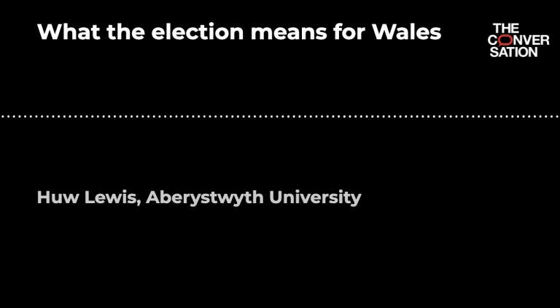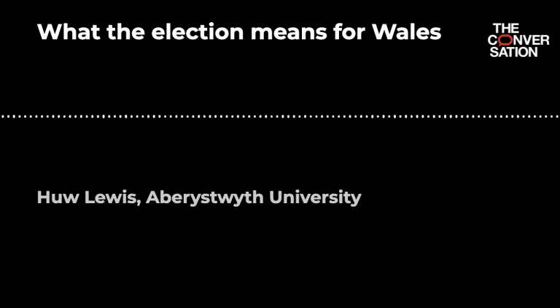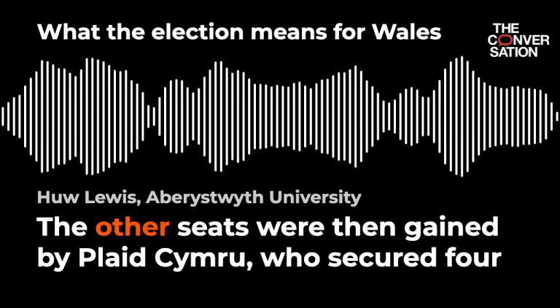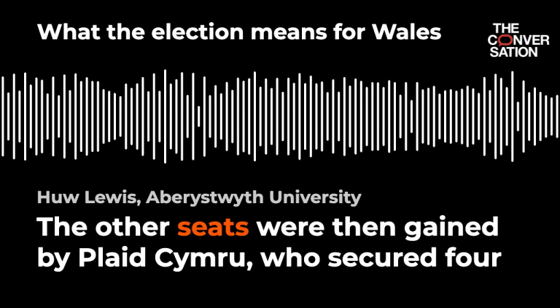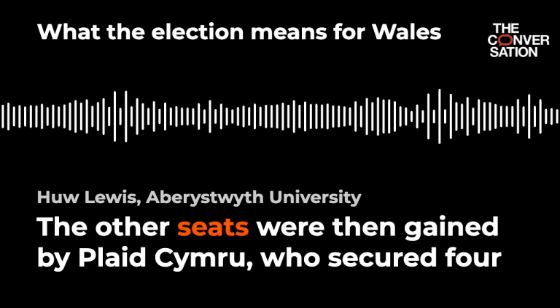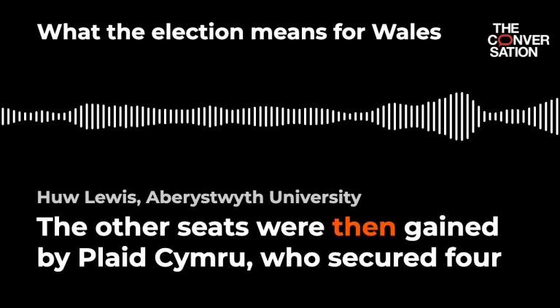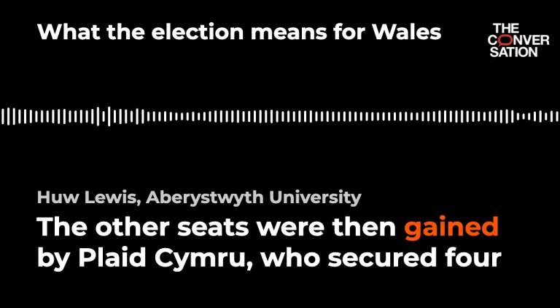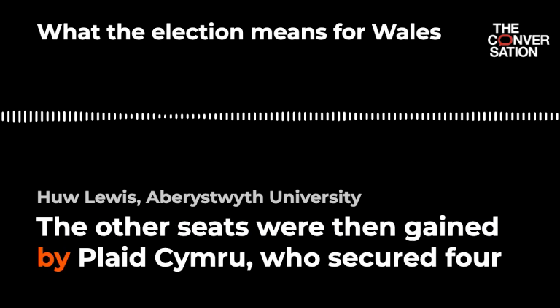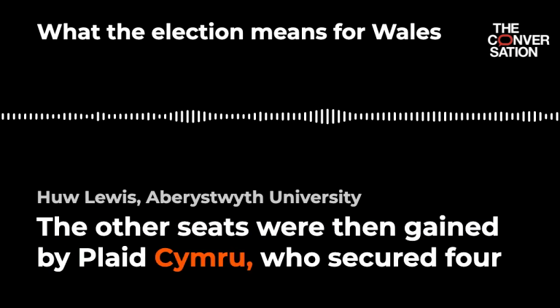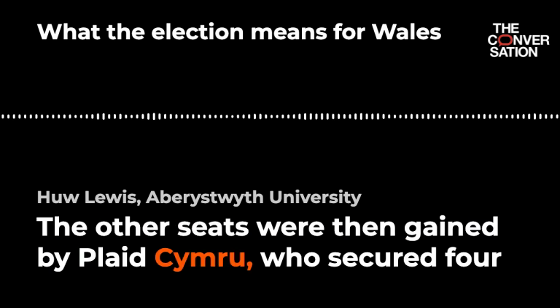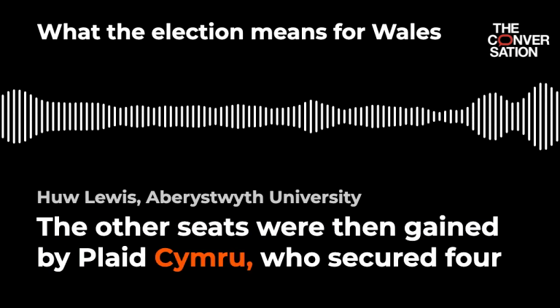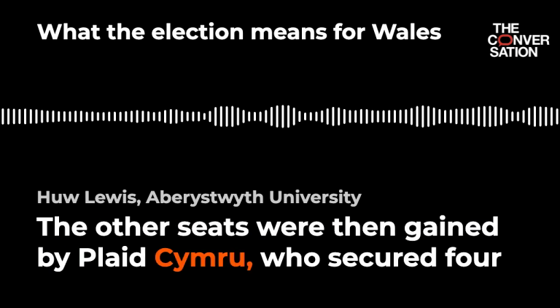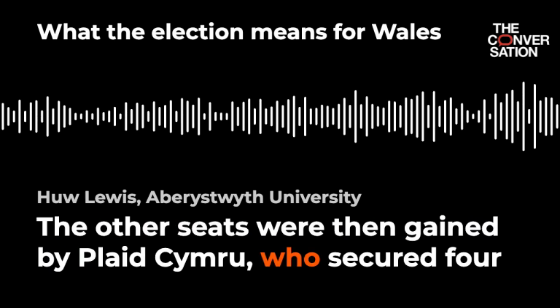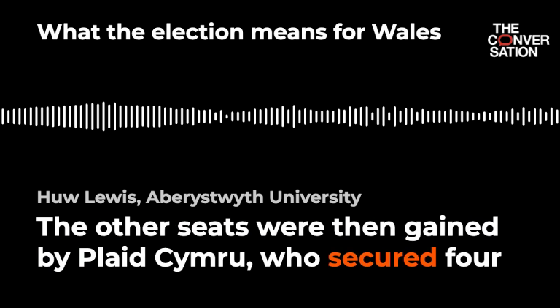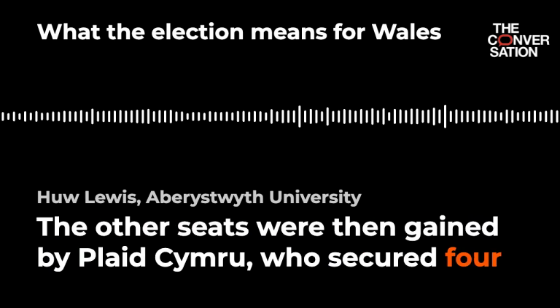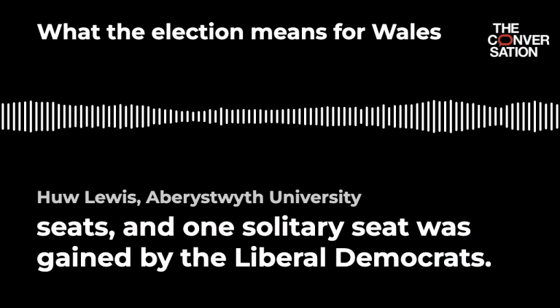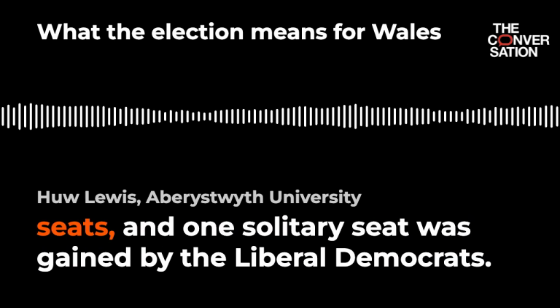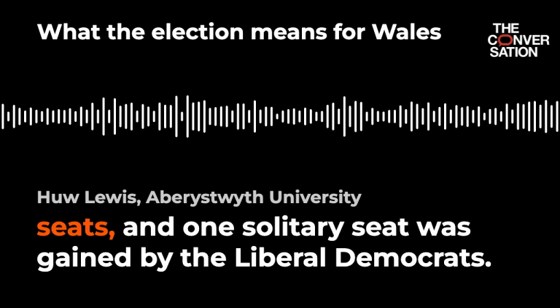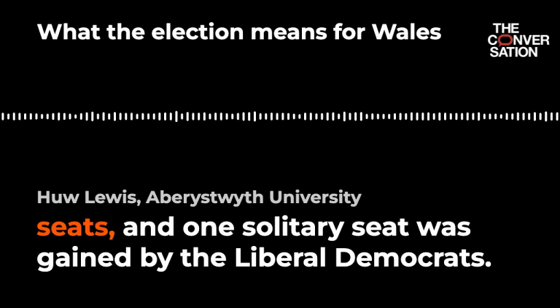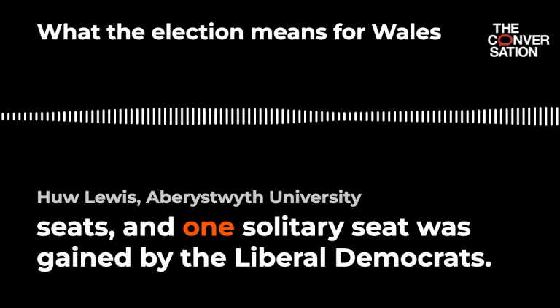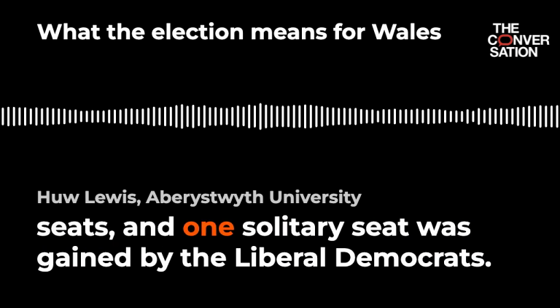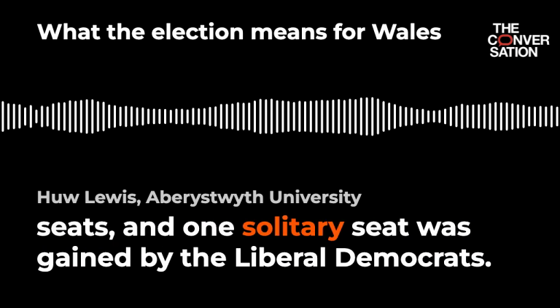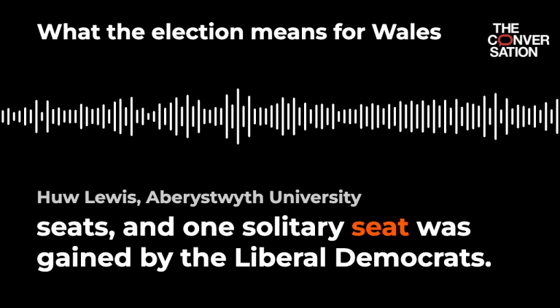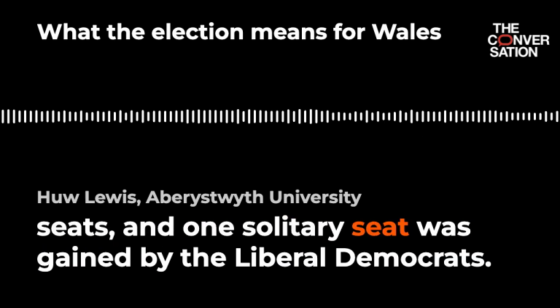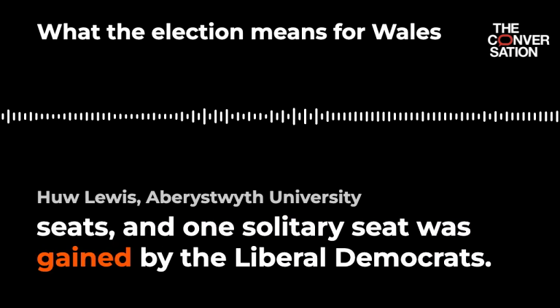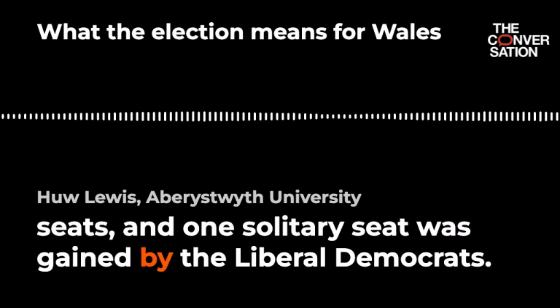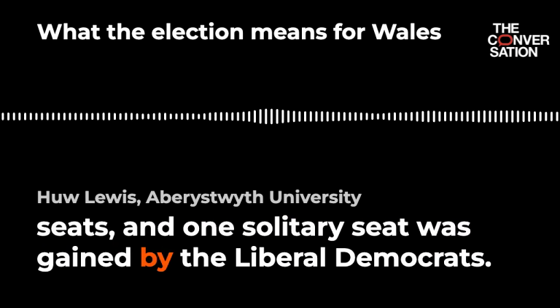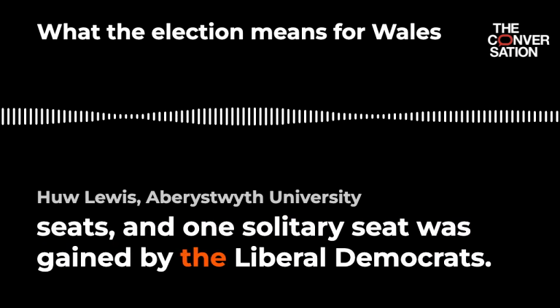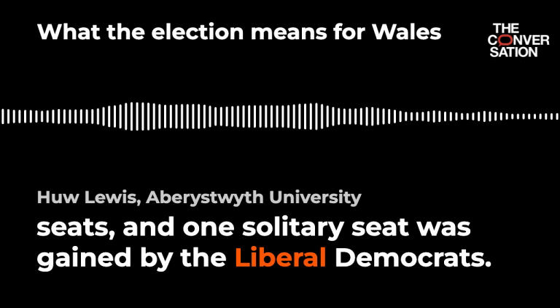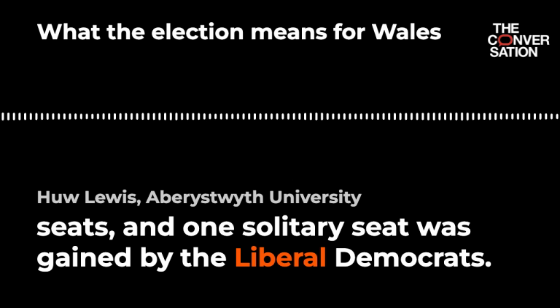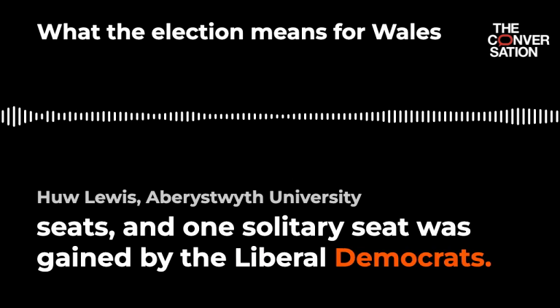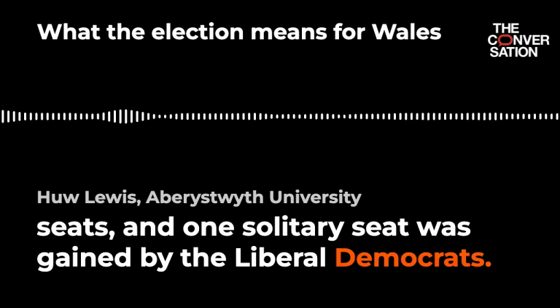The other seats were then gained by Plaid Cymru, who secured four seats, and one solitary seat was gained by the Liberal Democrats.